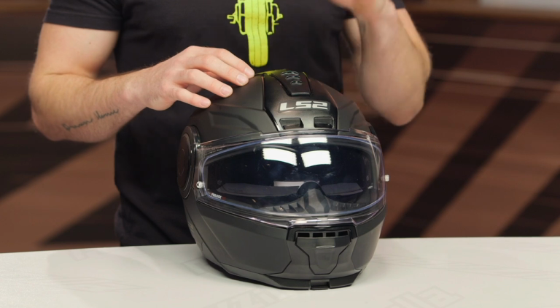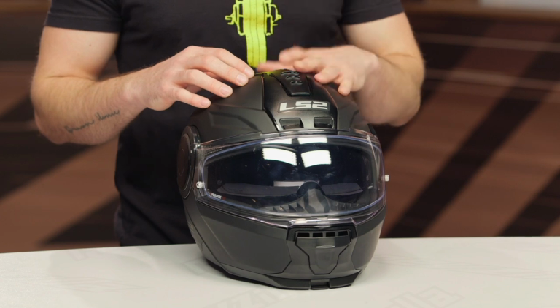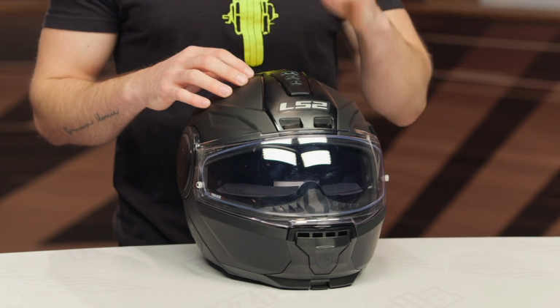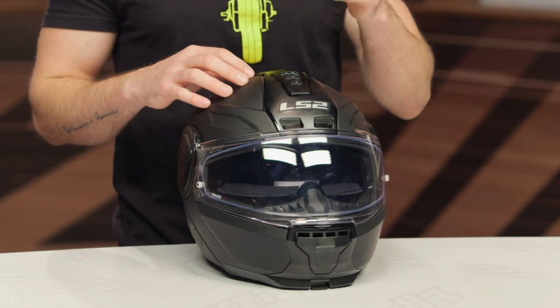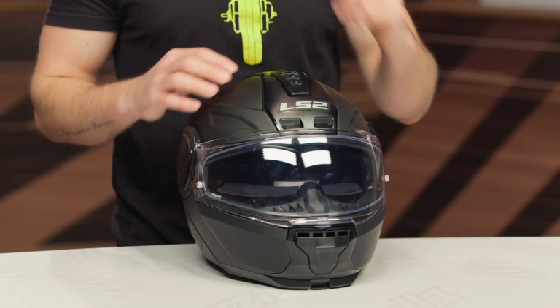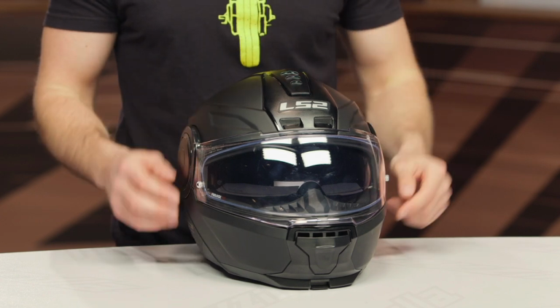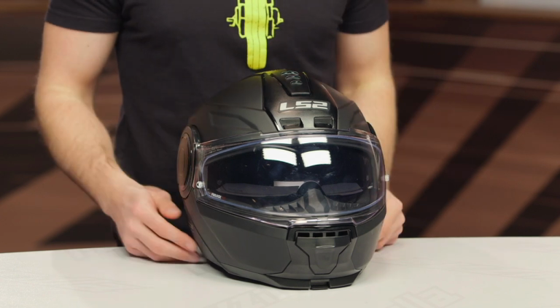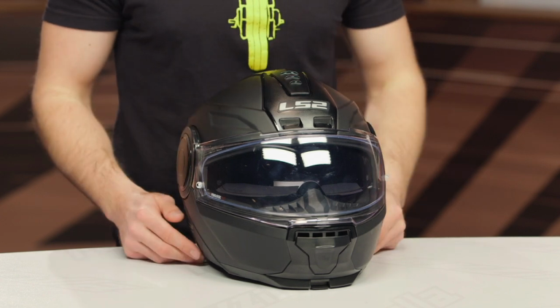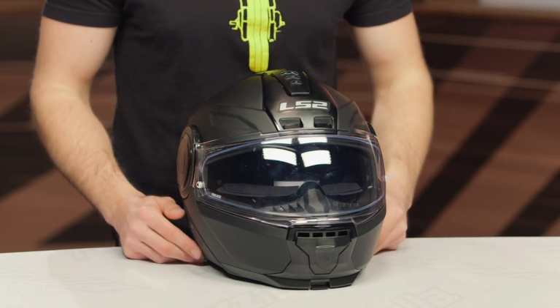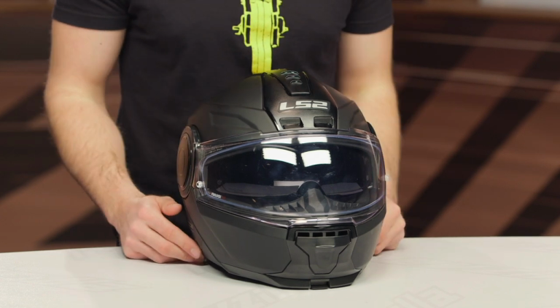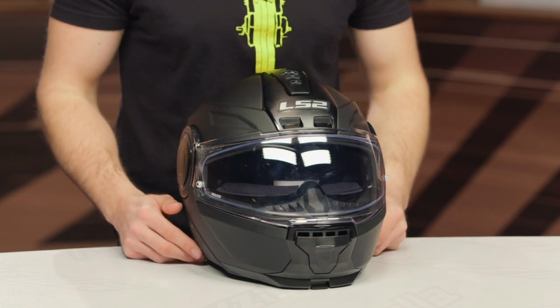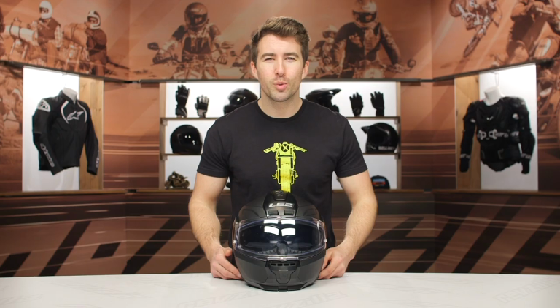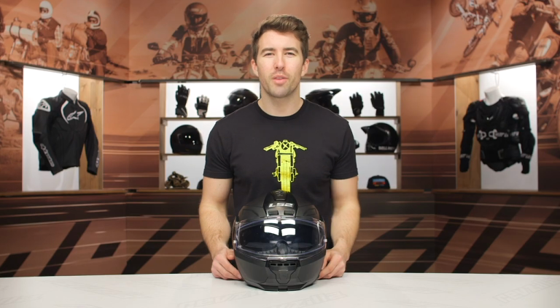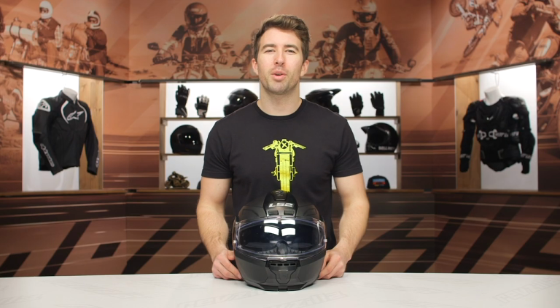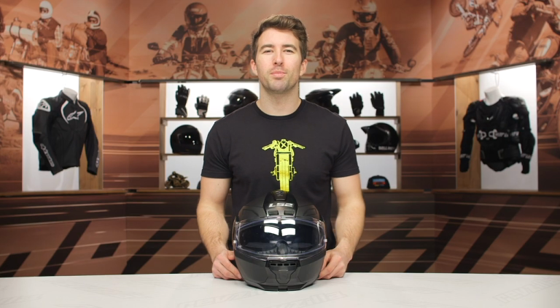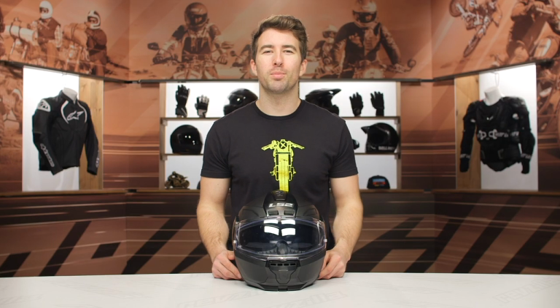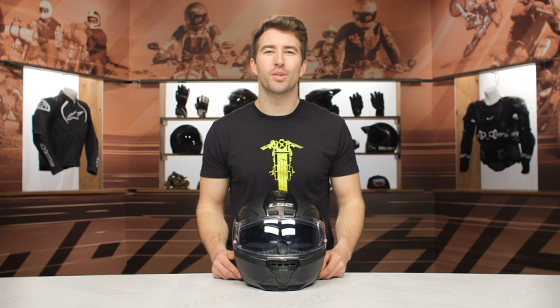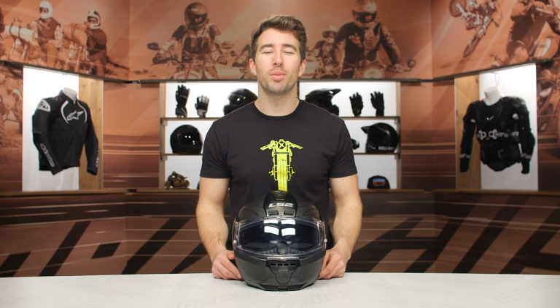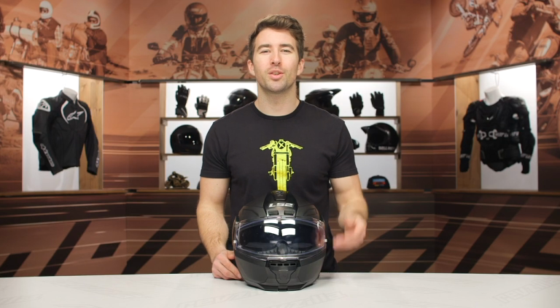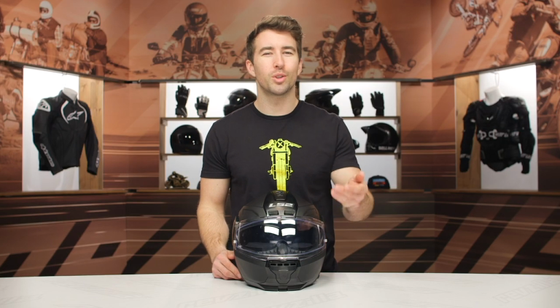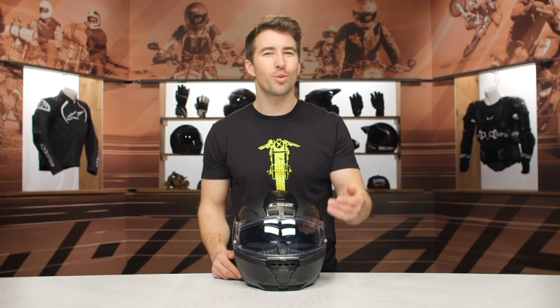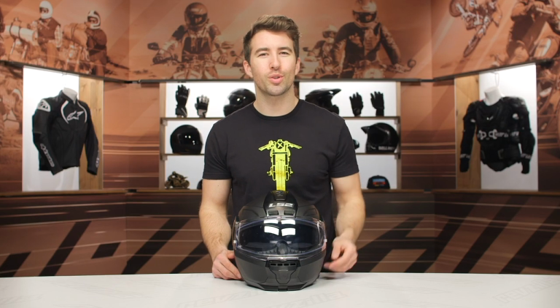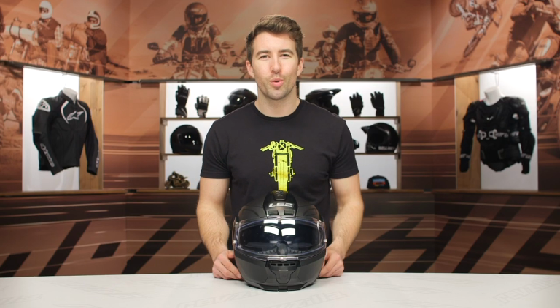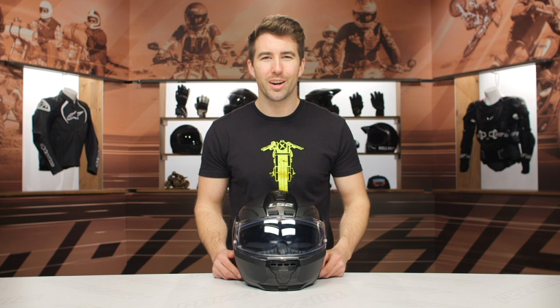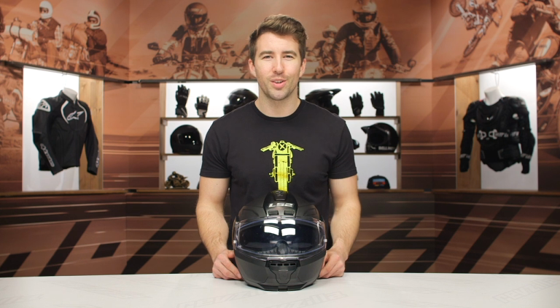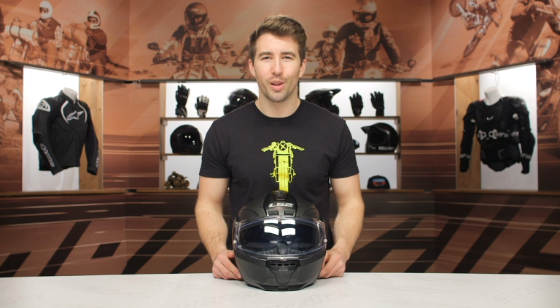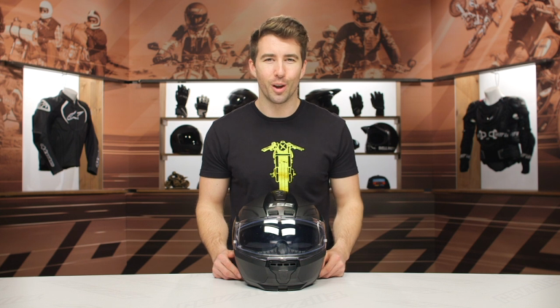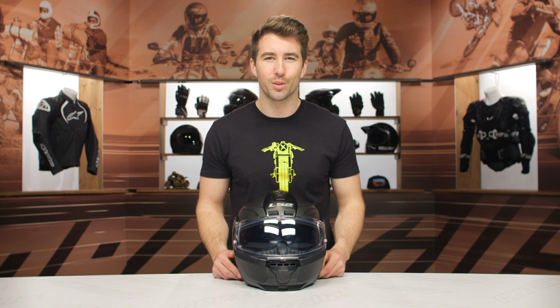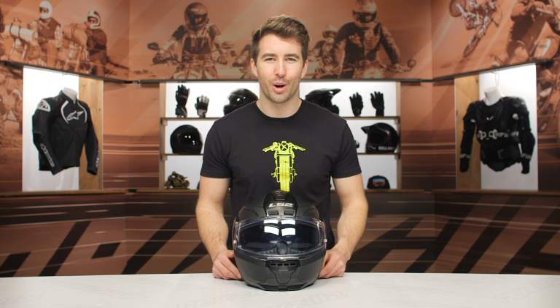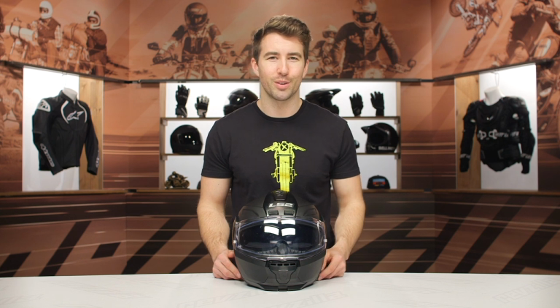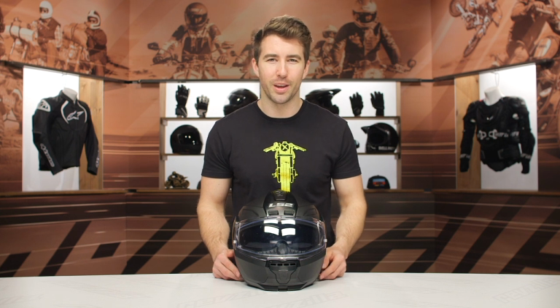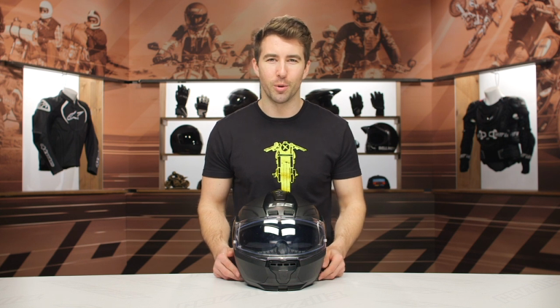Now, this helmet will ship to you for free. And as always, we do have our price match policy in place, which will guarantee you the lowest price available.